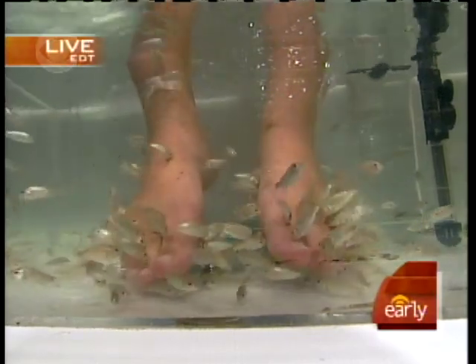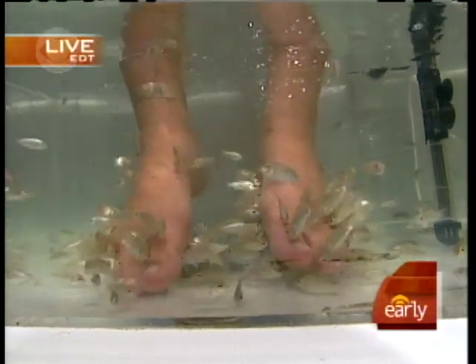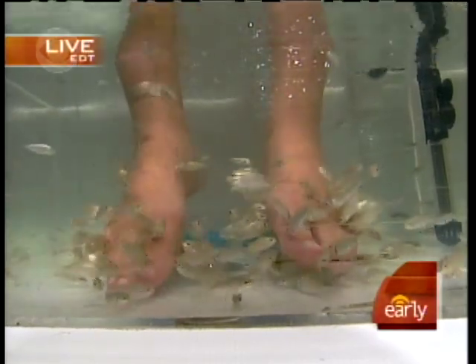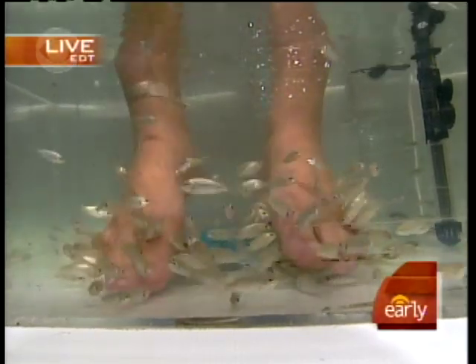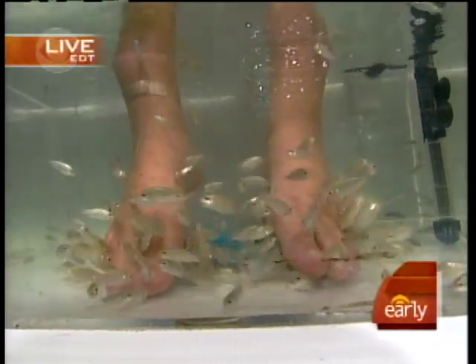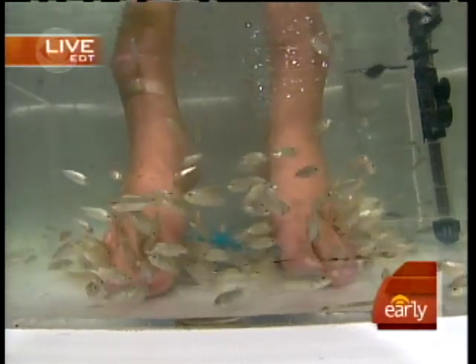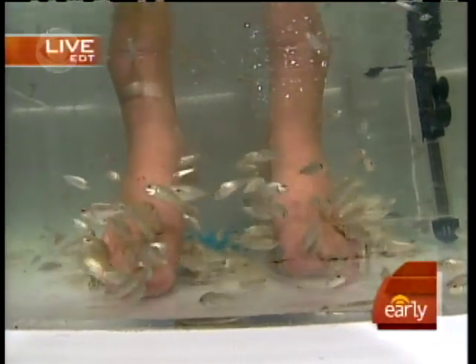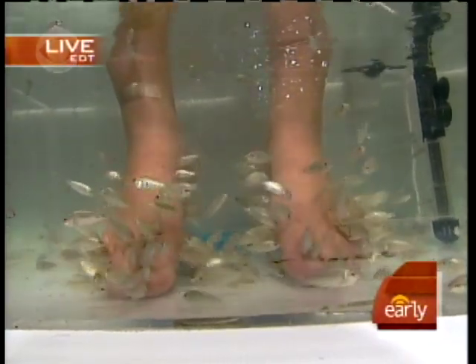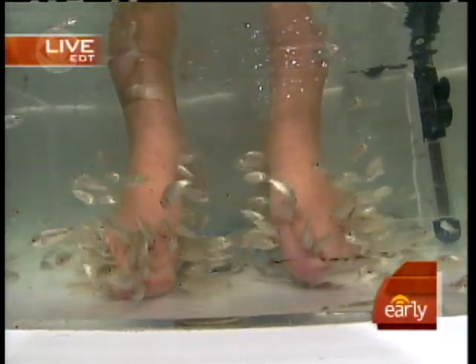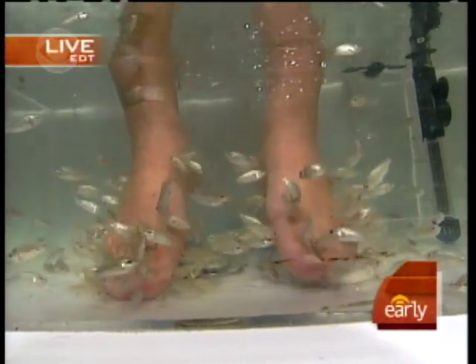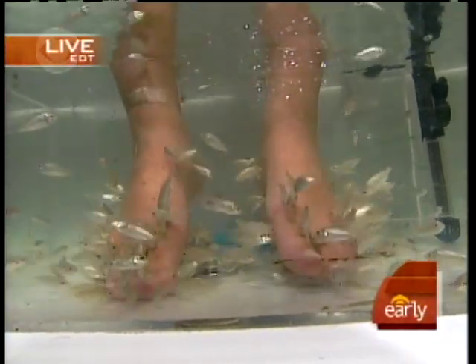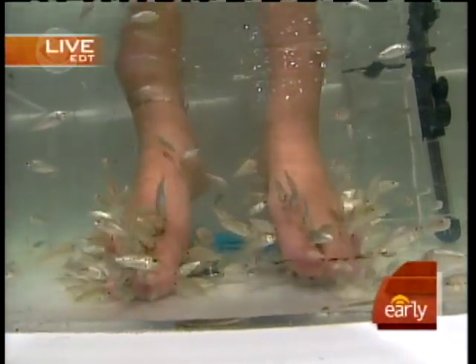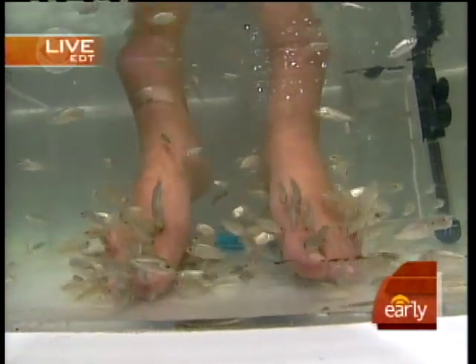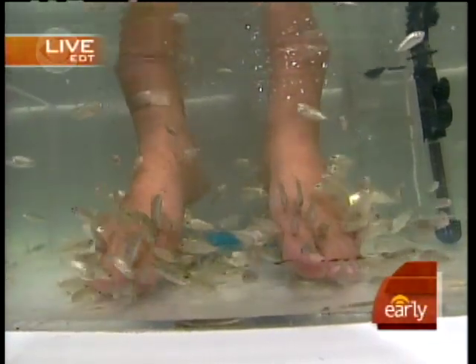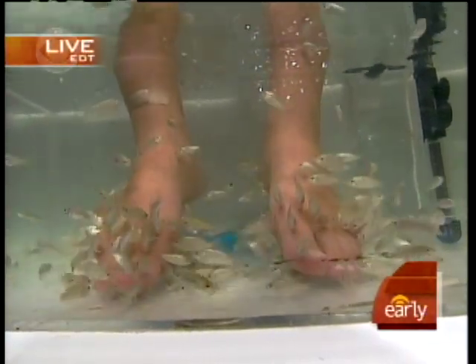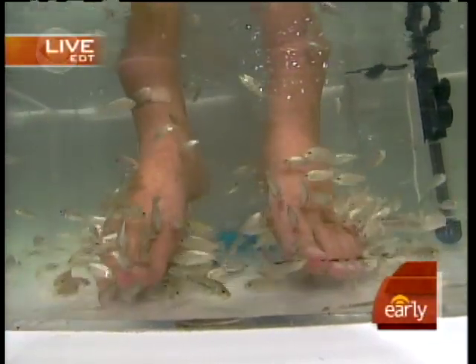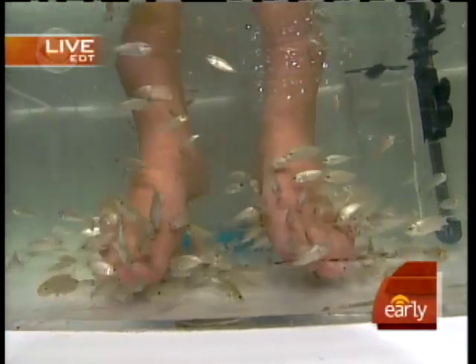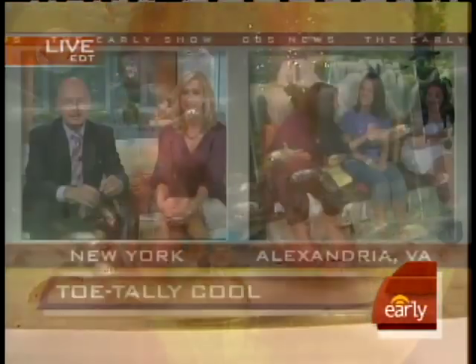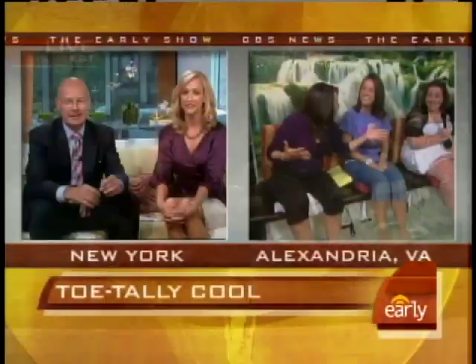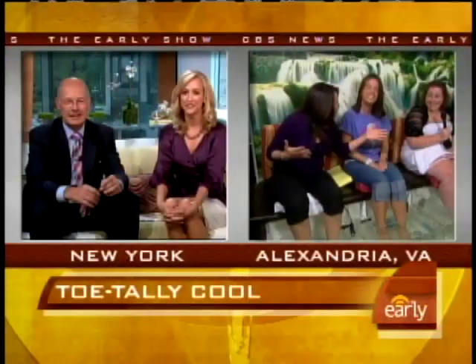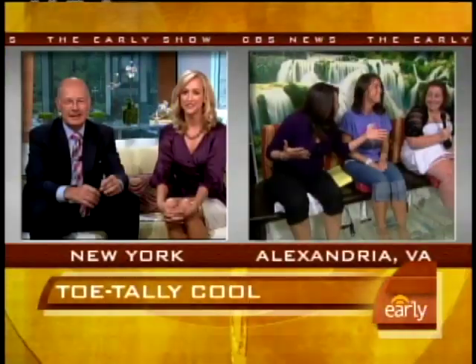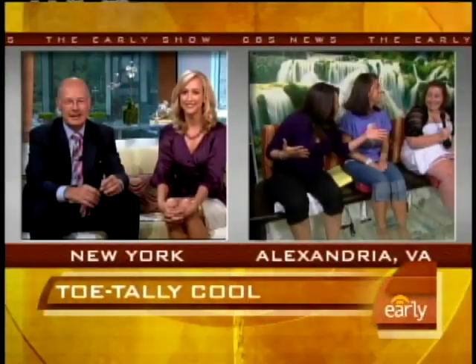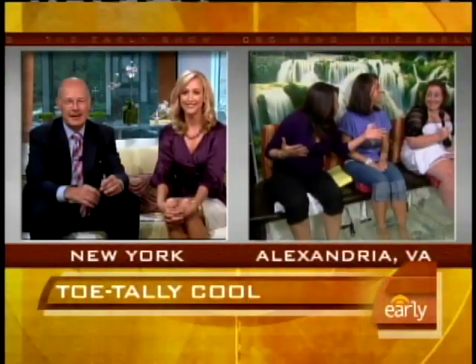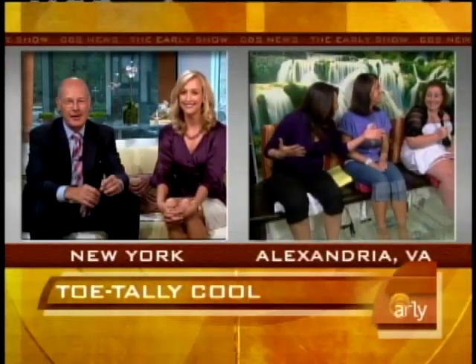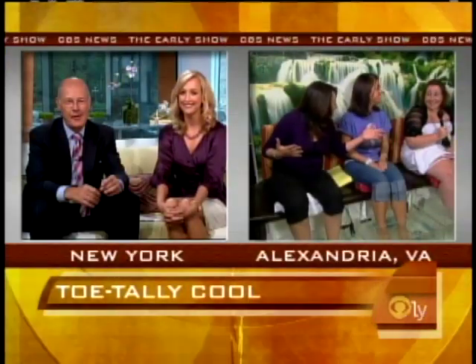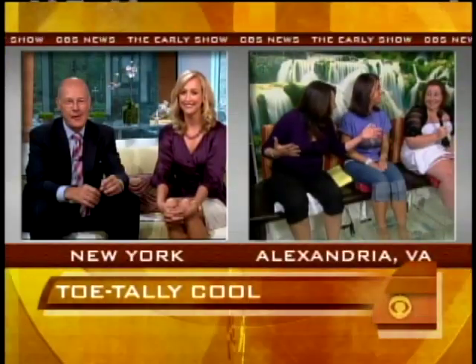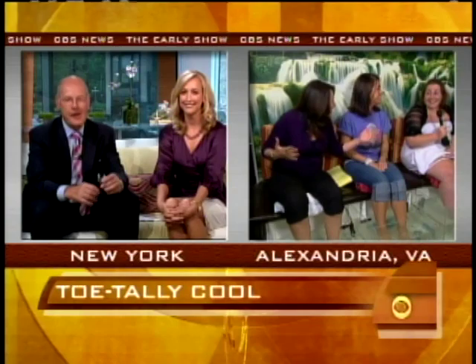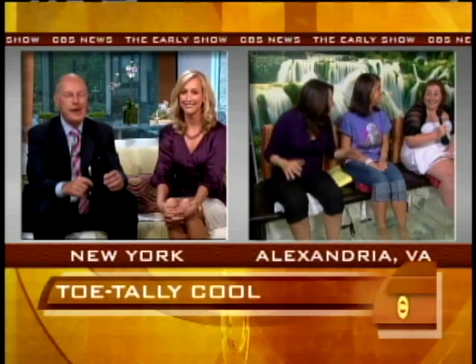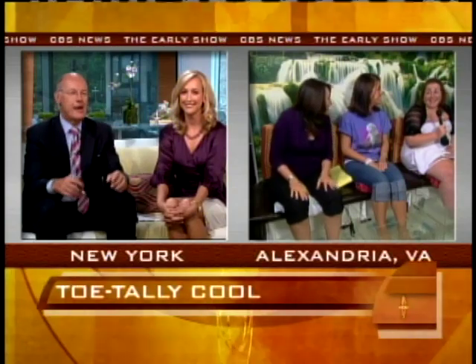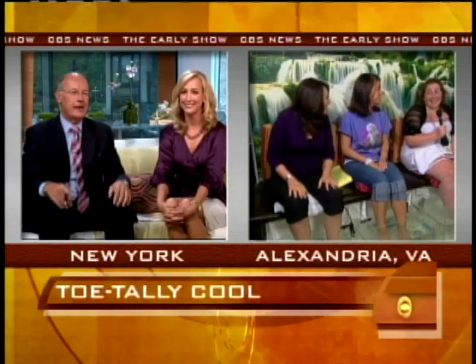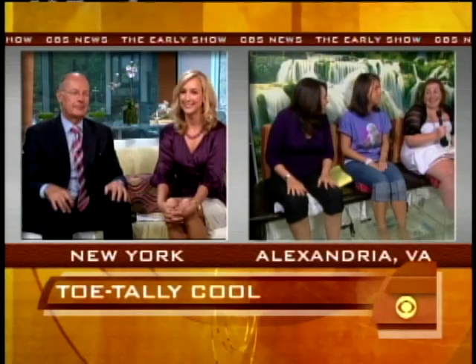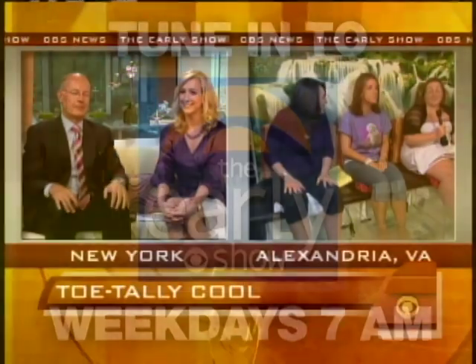Erica says that after you do it for about 15 minutes, it starts to feel really relaxing.